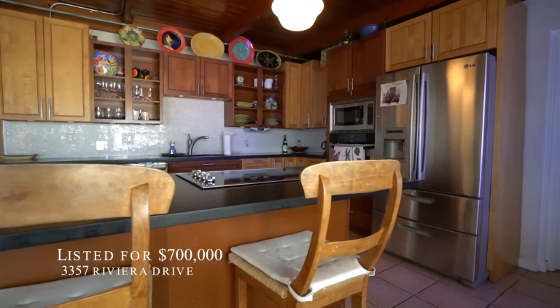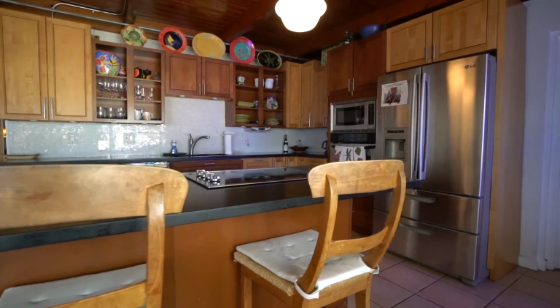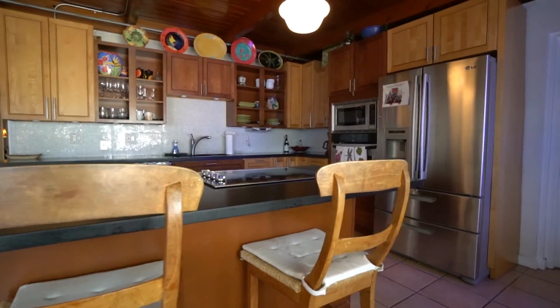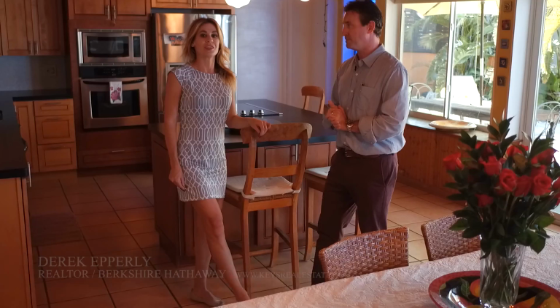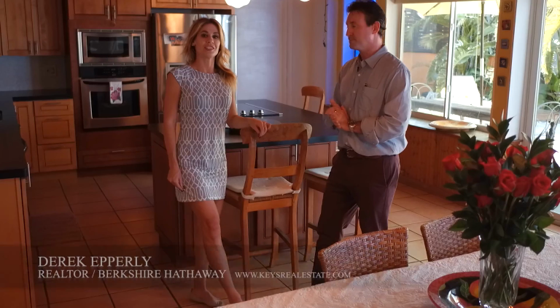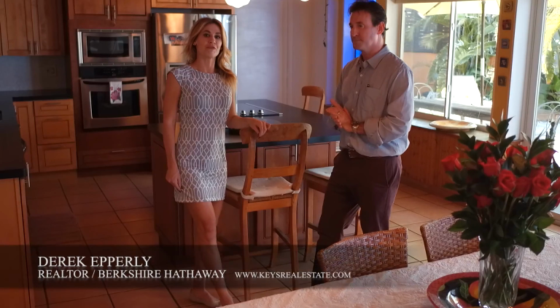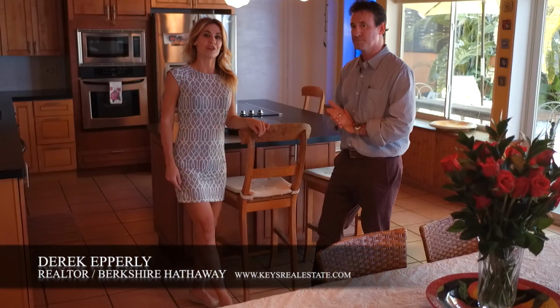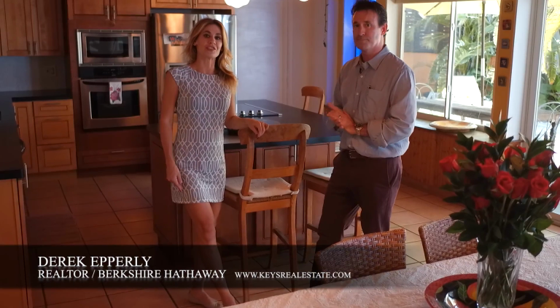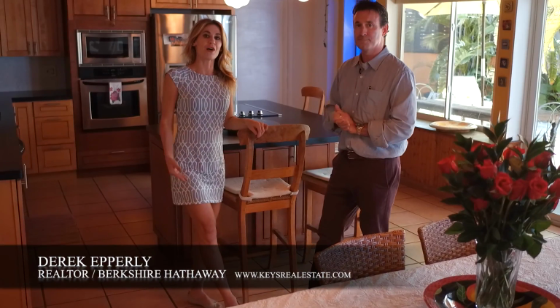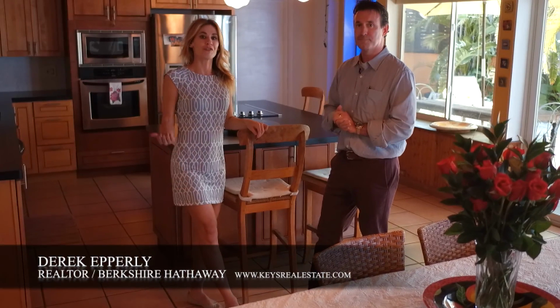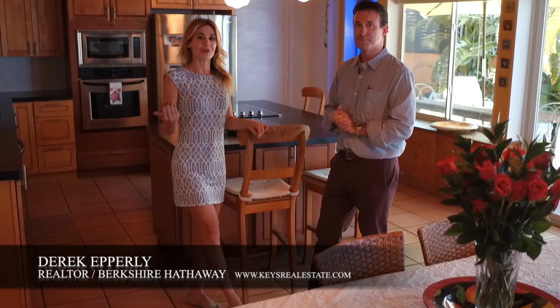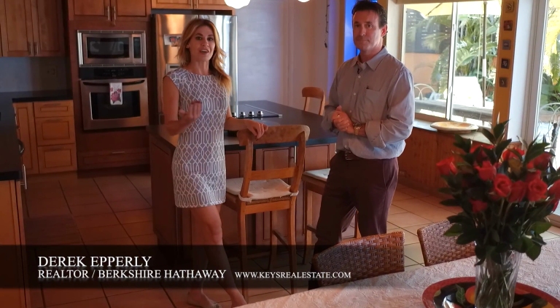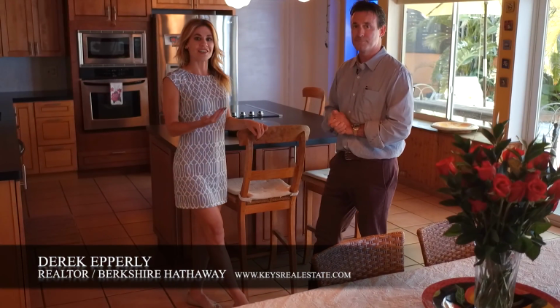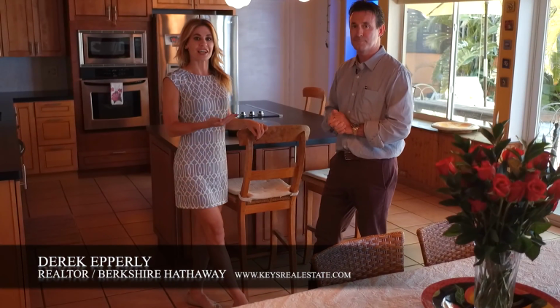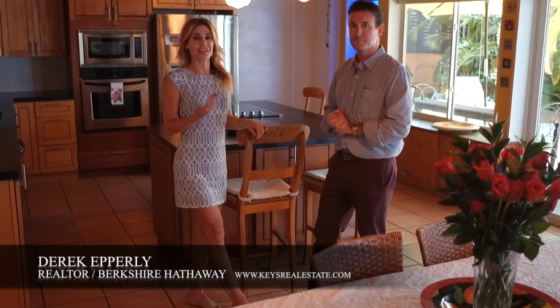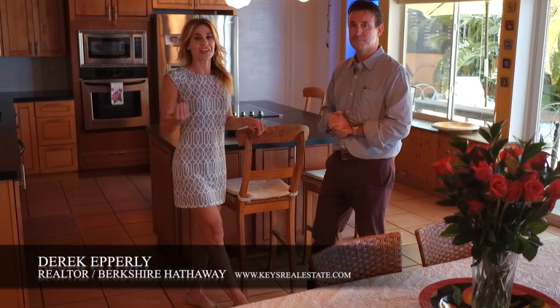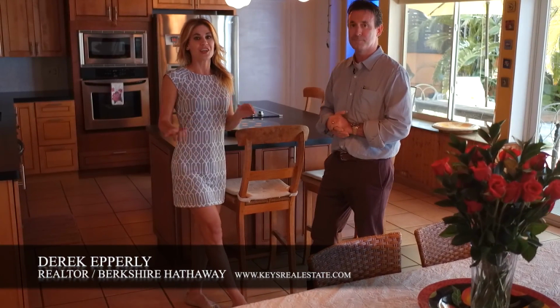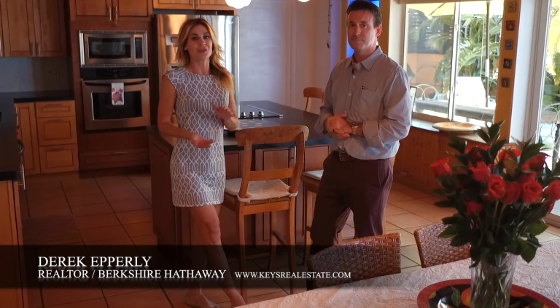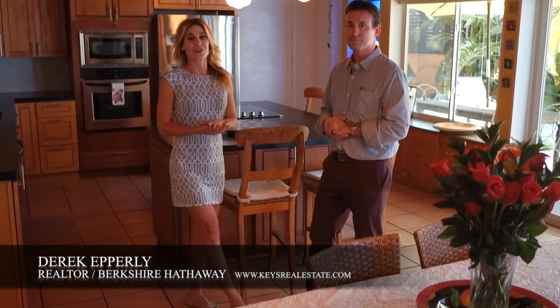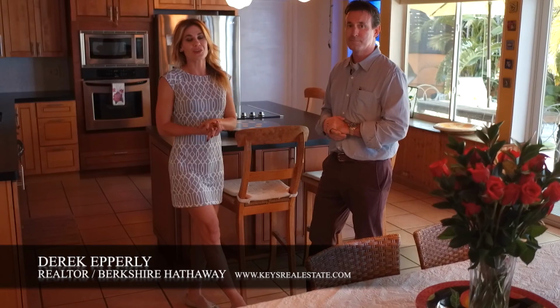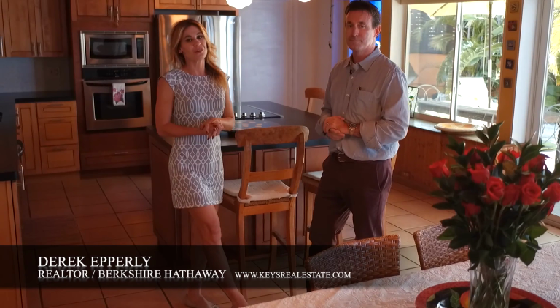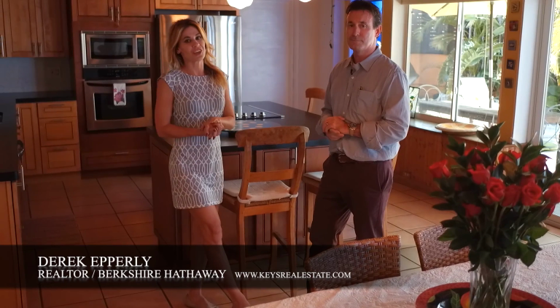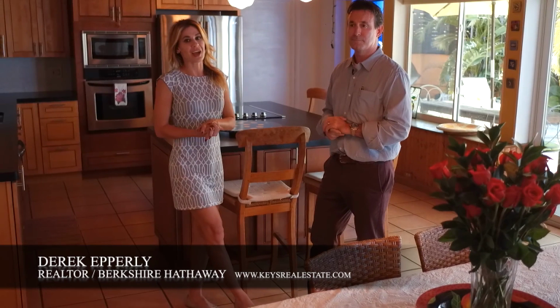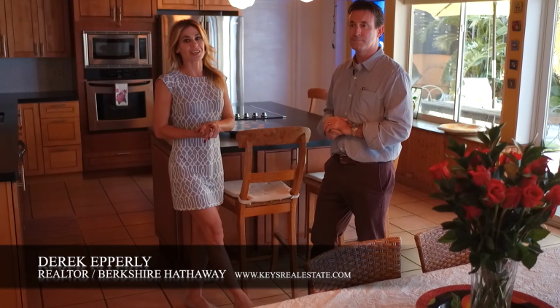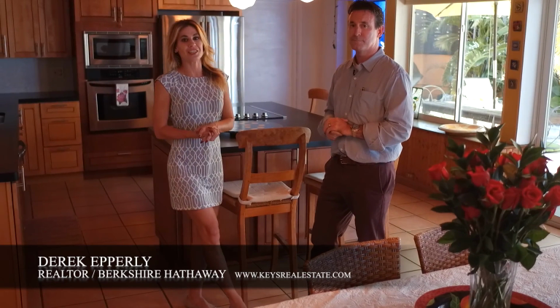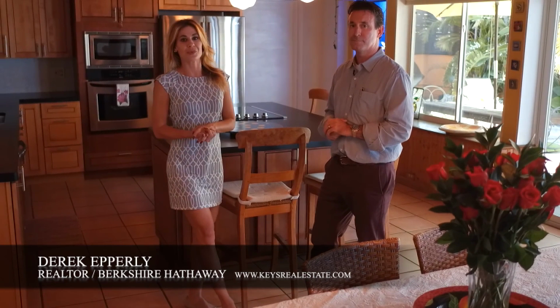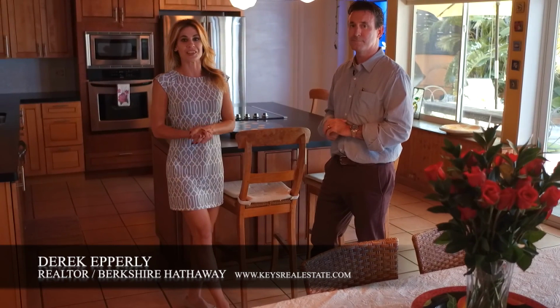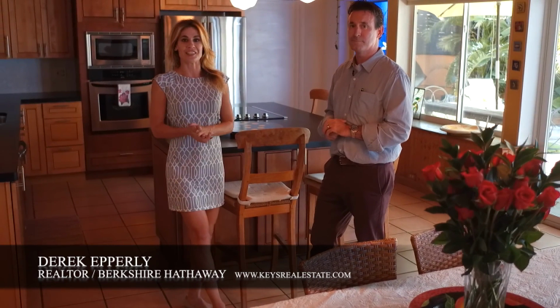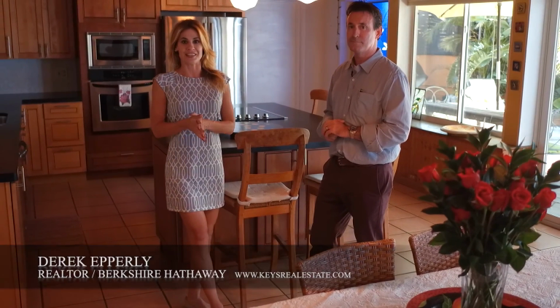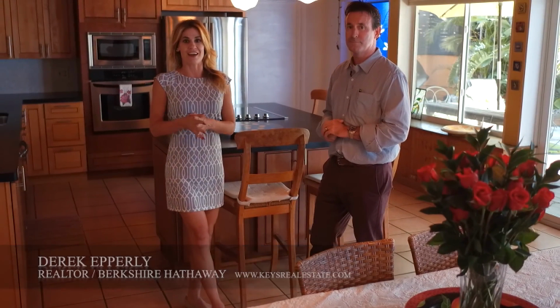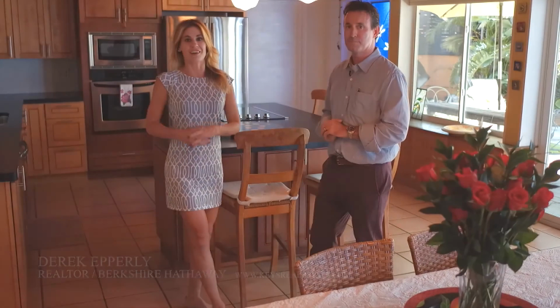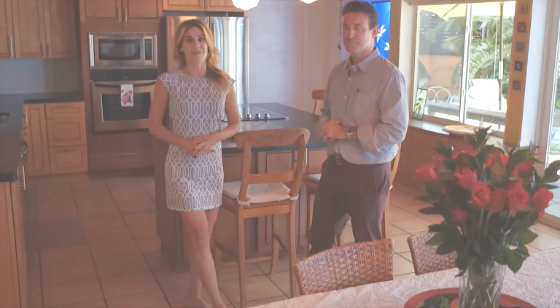If you want to see it for yourself, you can contact Derek. You can also check out keysrealestate.com.